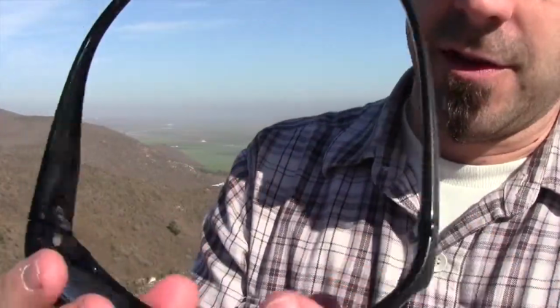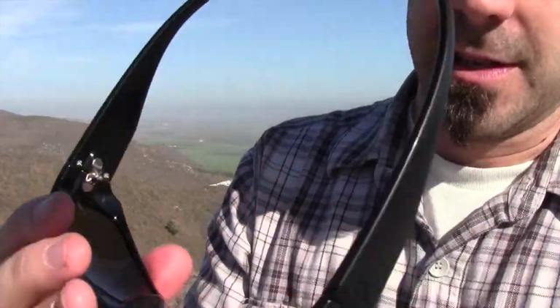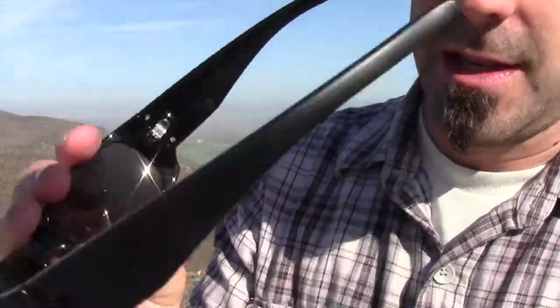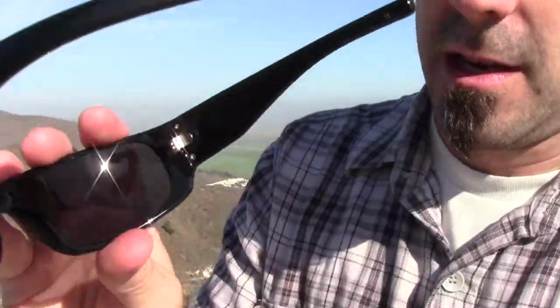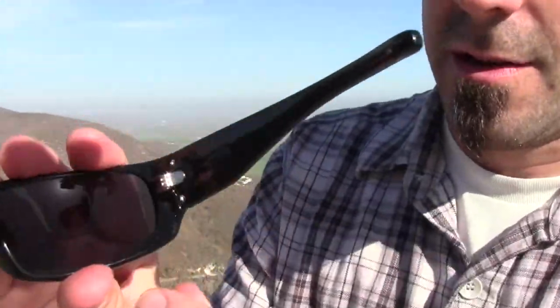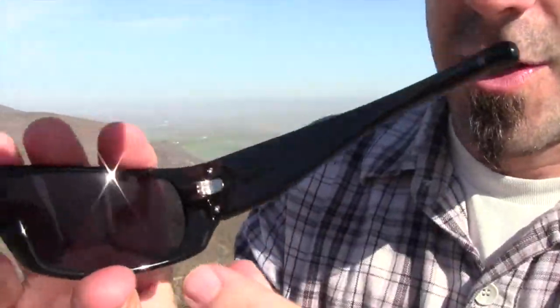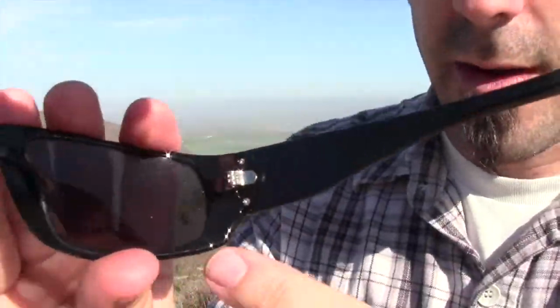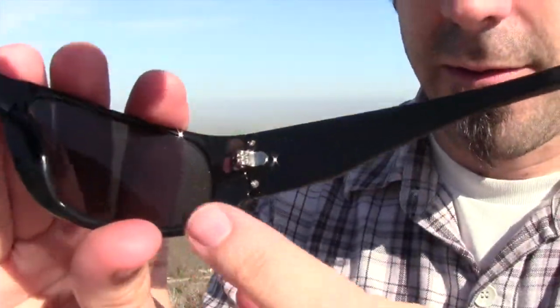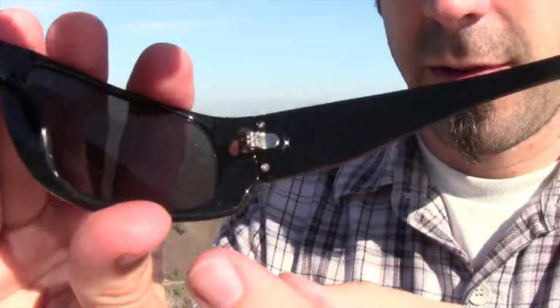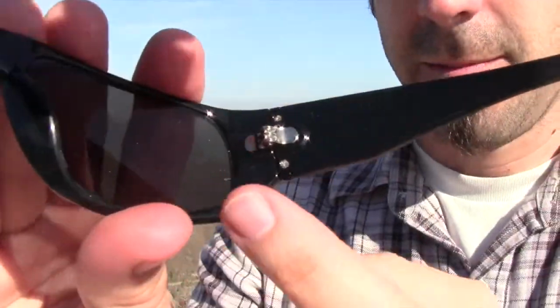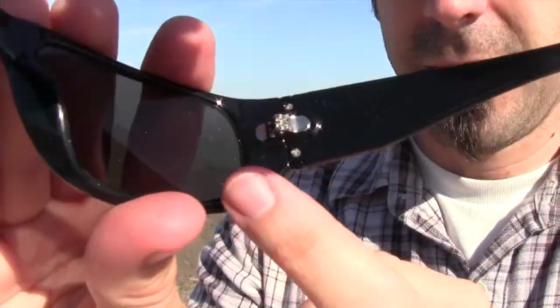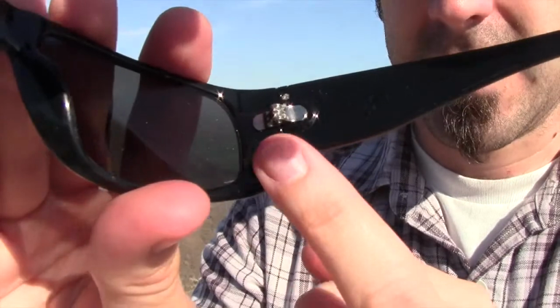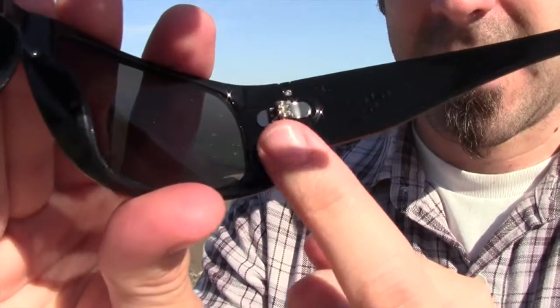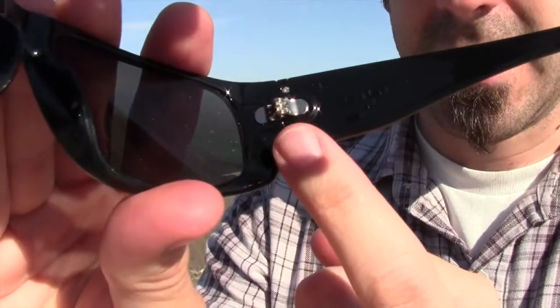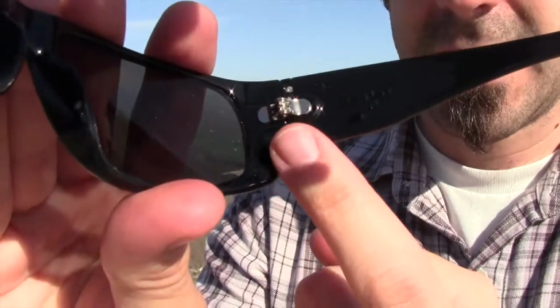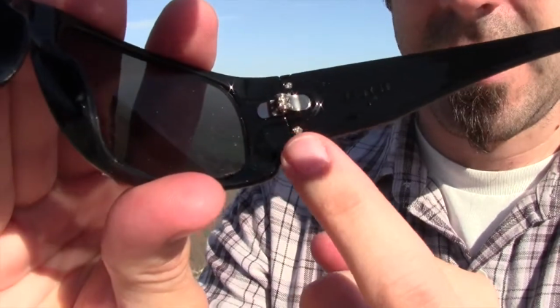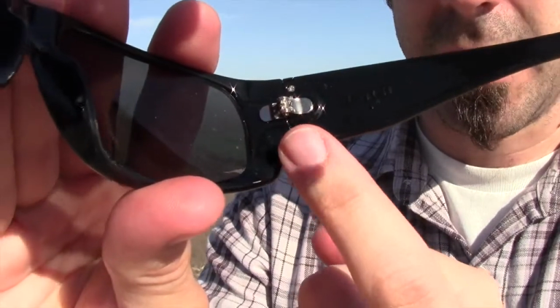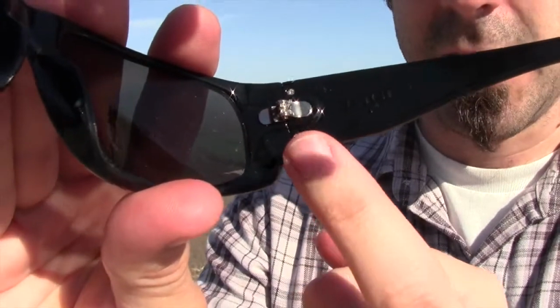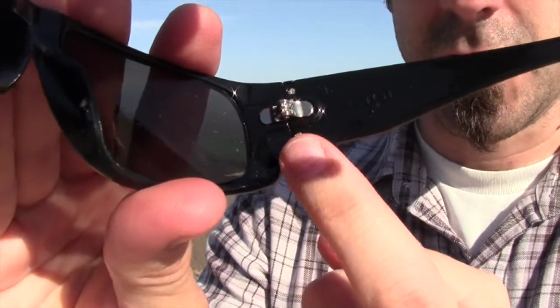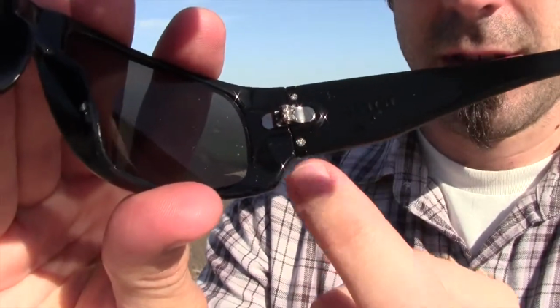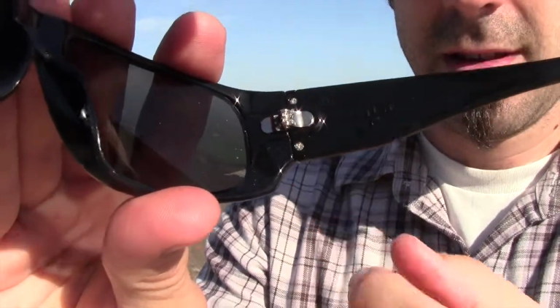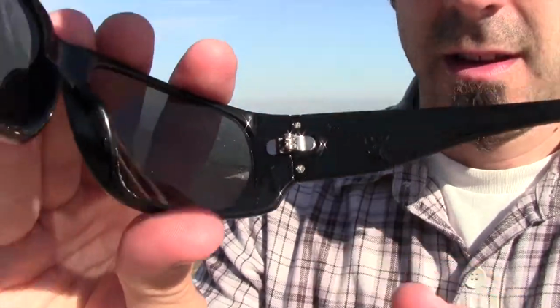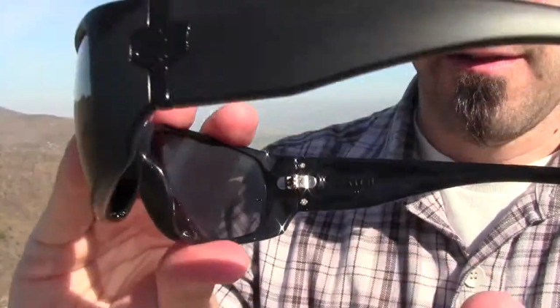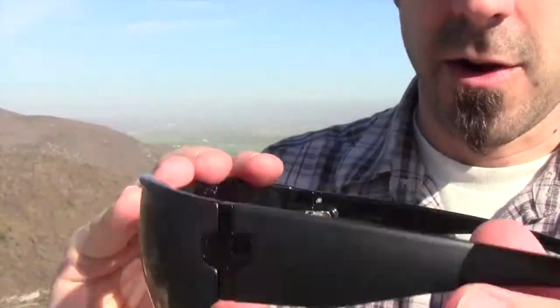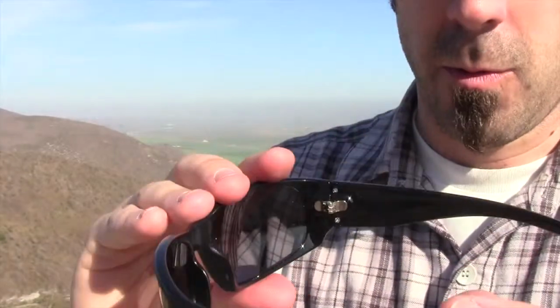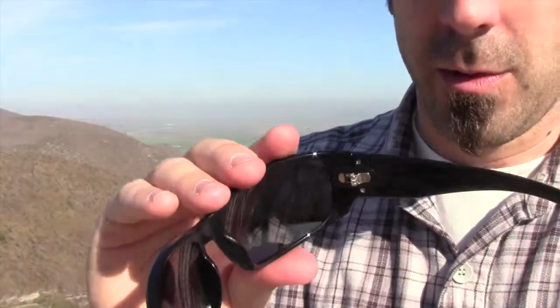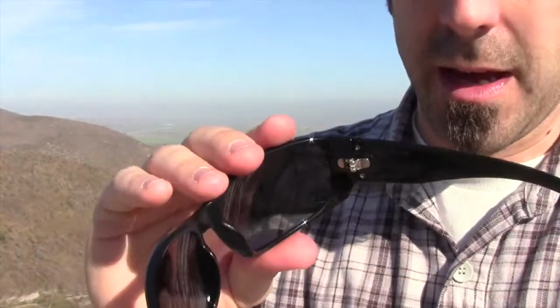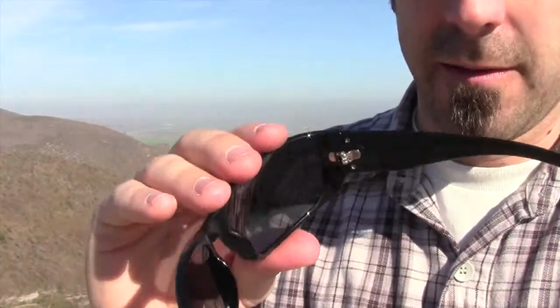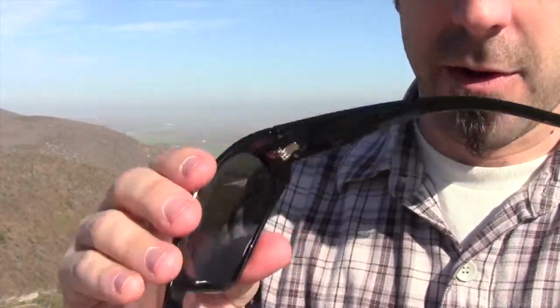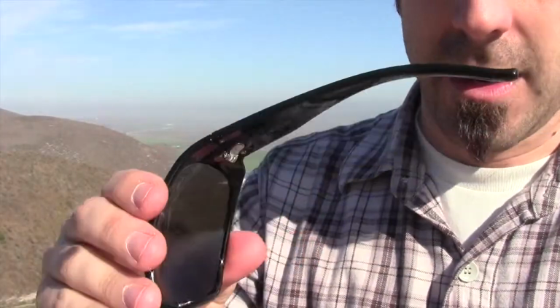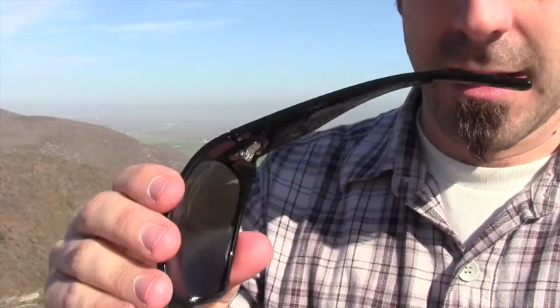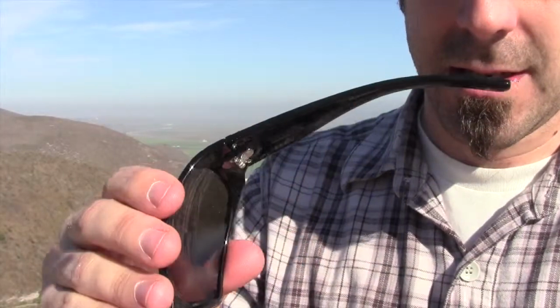And if you could see here, they do have a stainless steel hinge. Very well made, very nice.